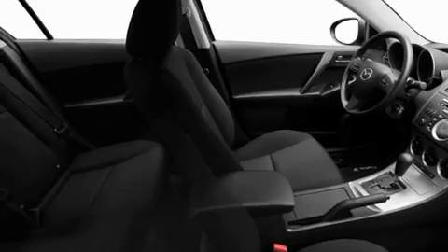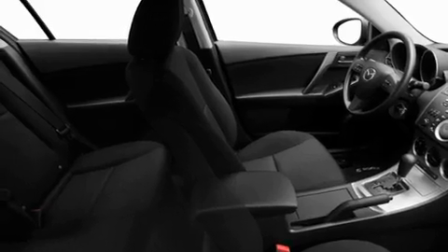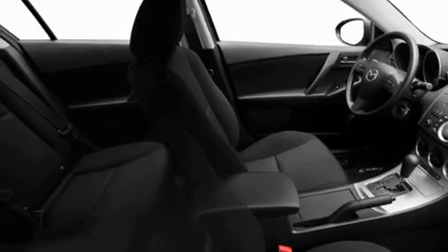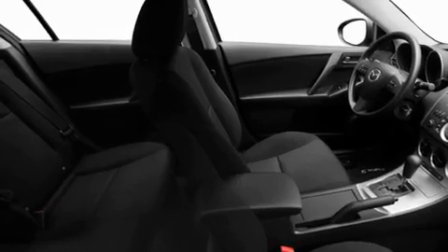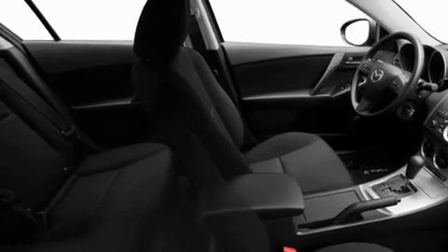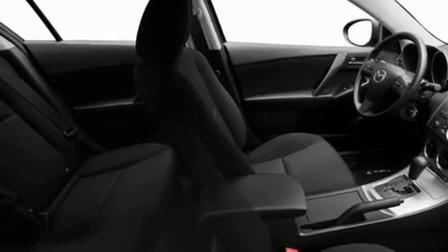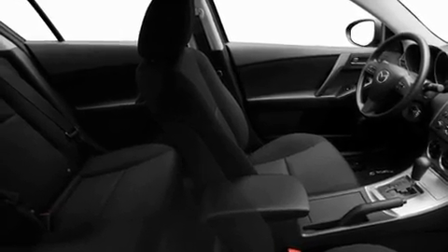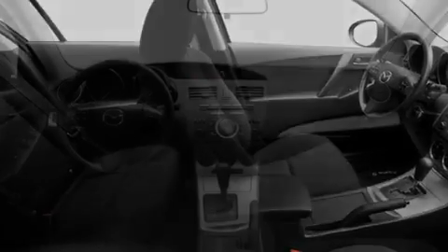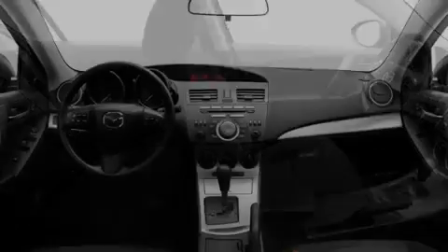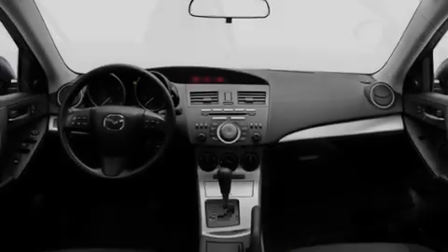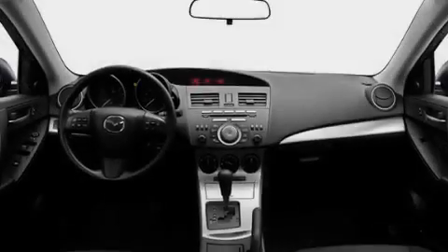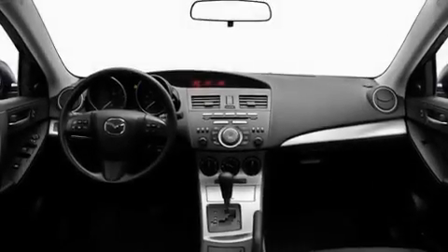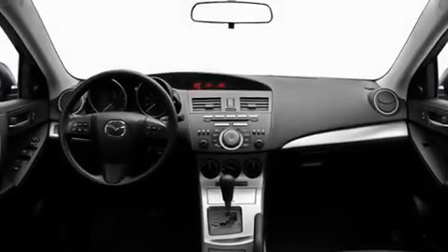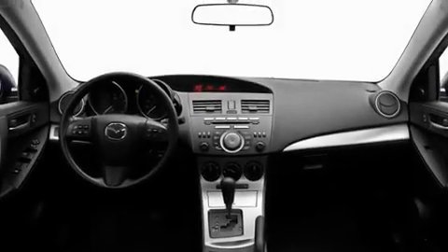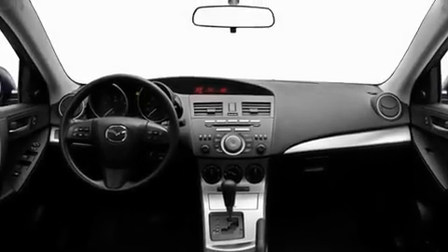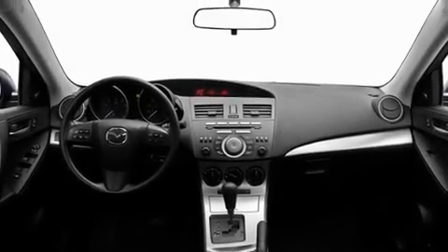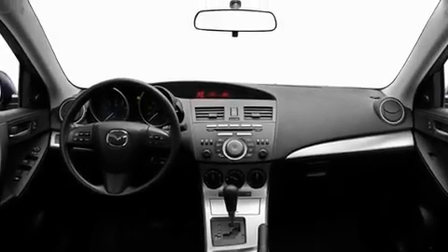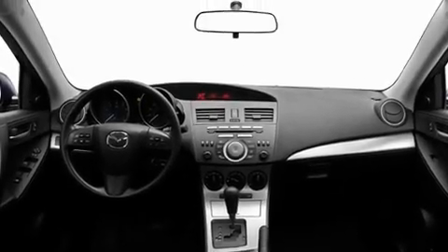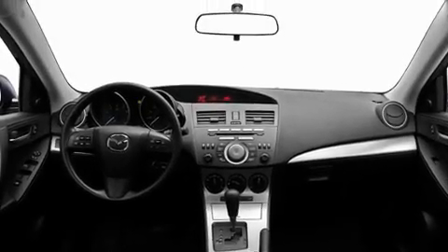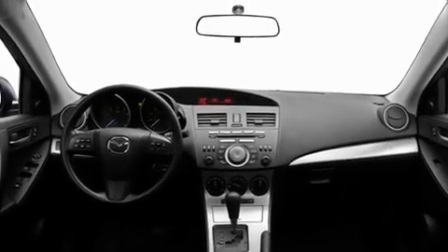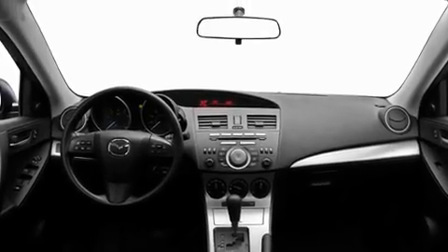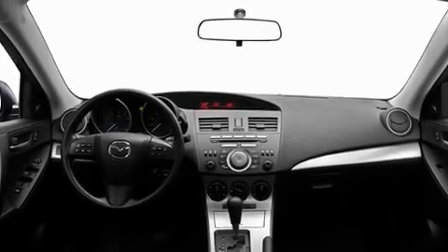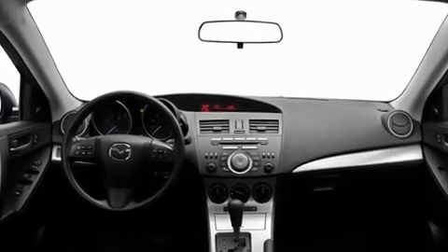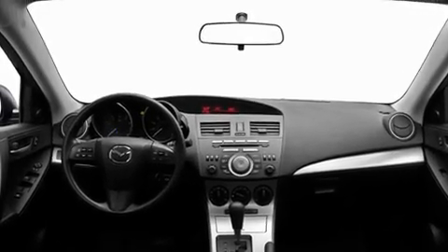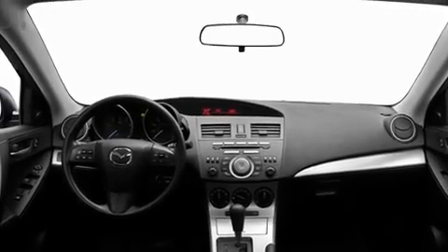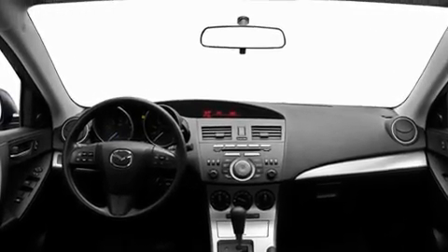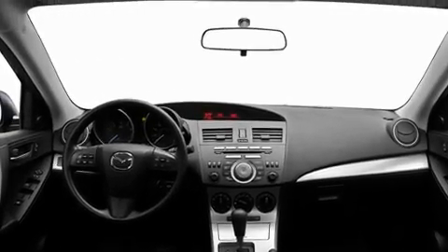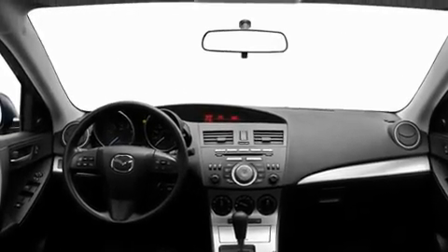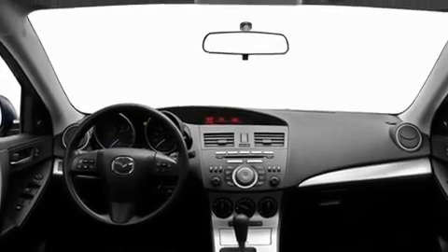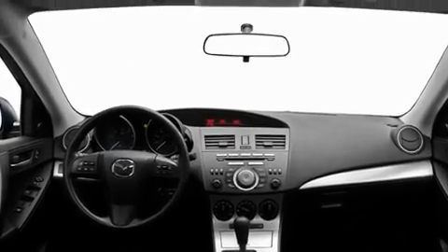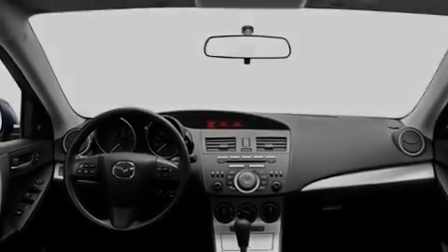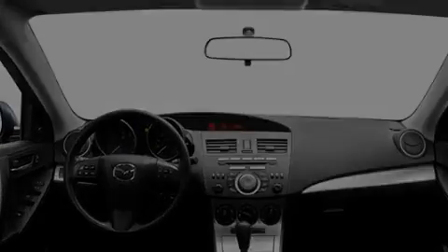Additional features include aluminum wheels, a low tire pressure indicator, a rear window defroster, and an anti-theft protection system.